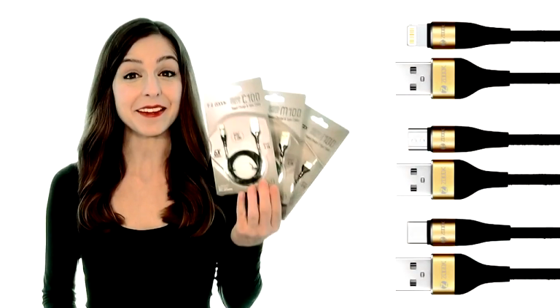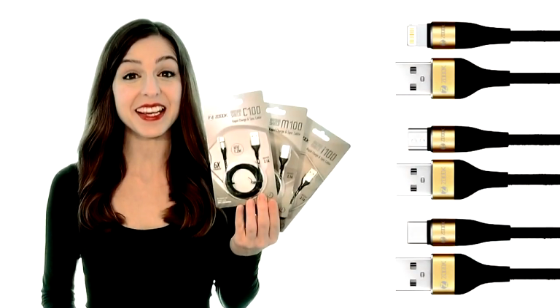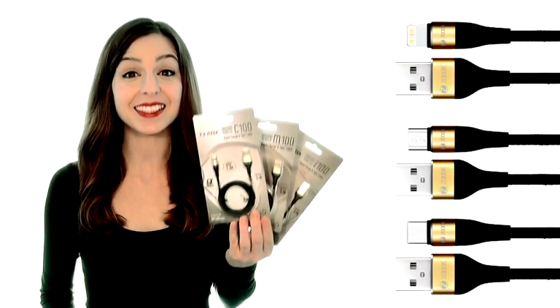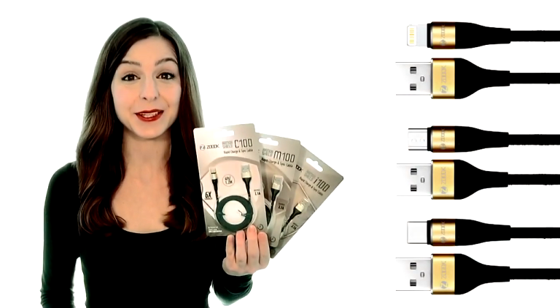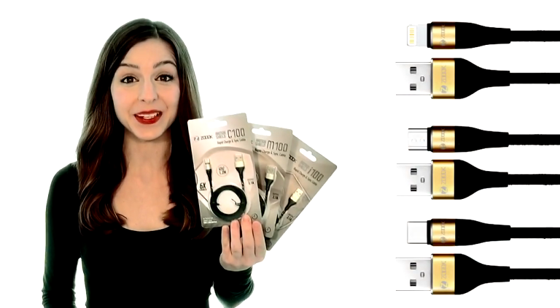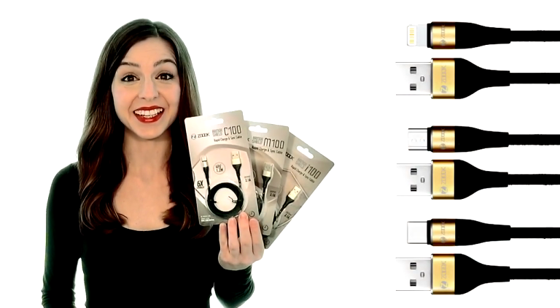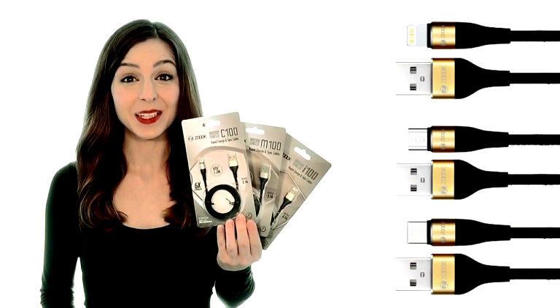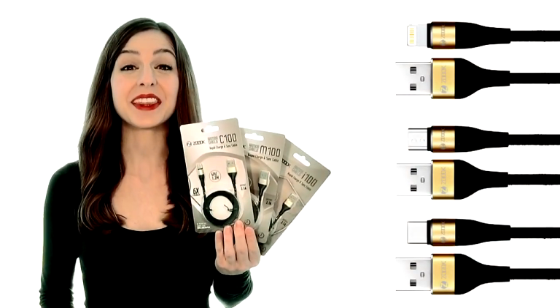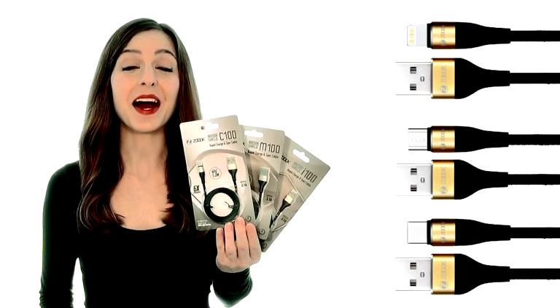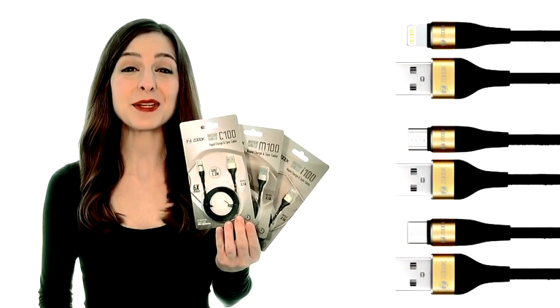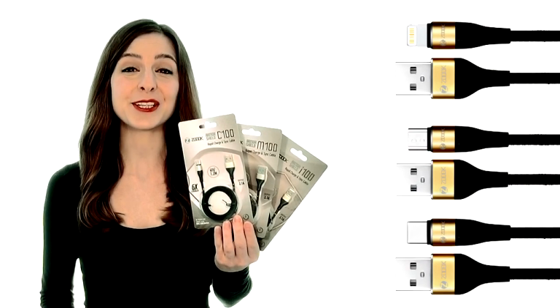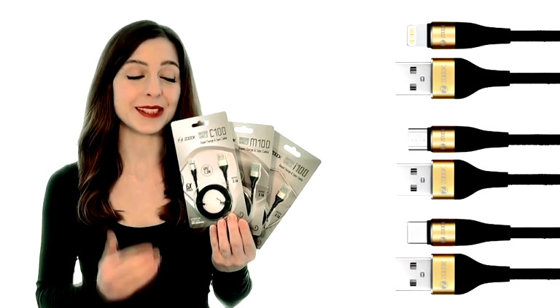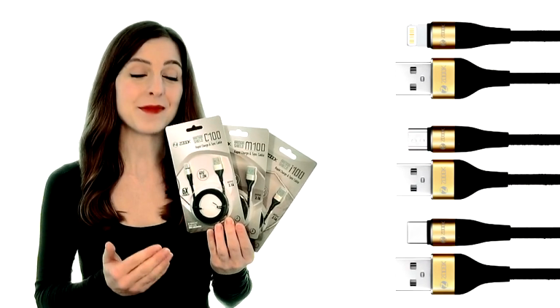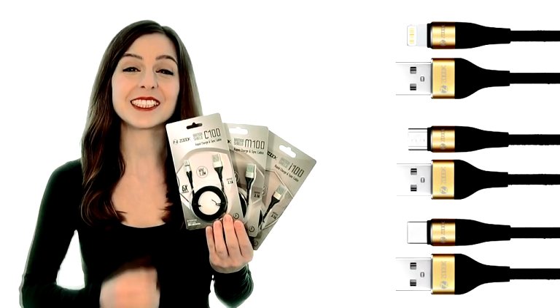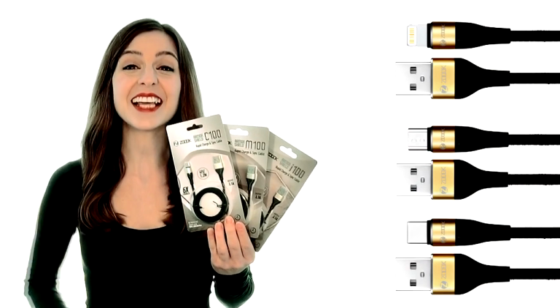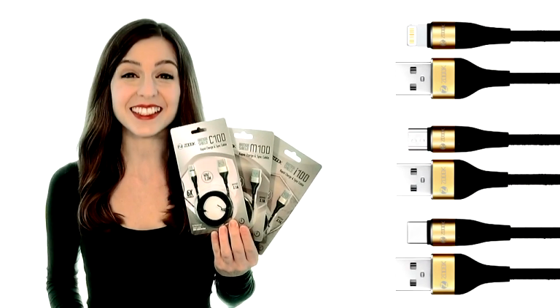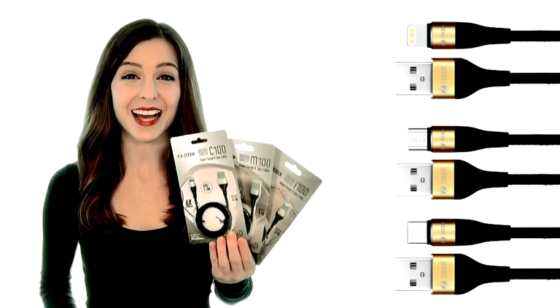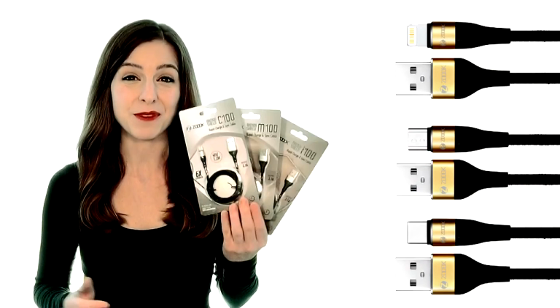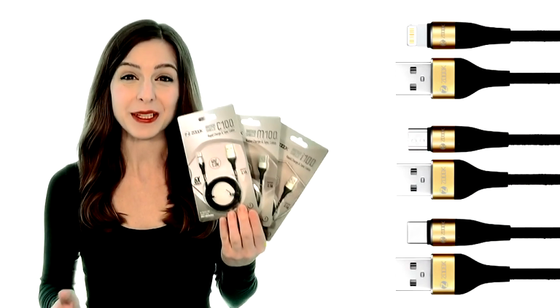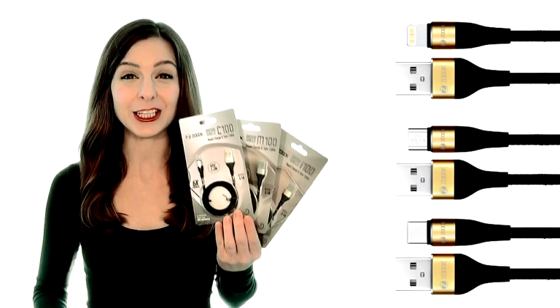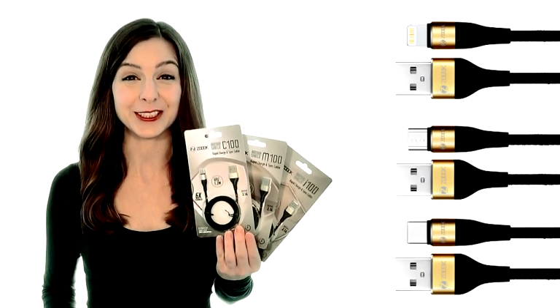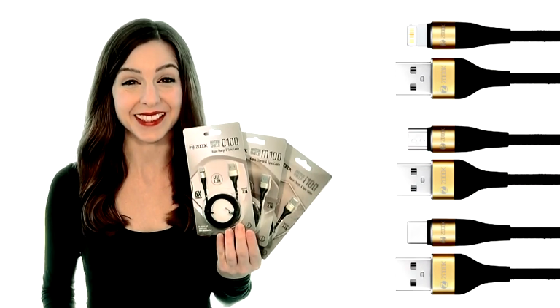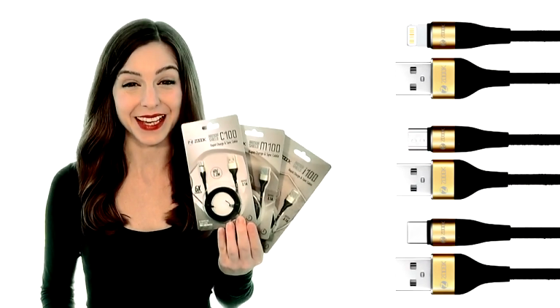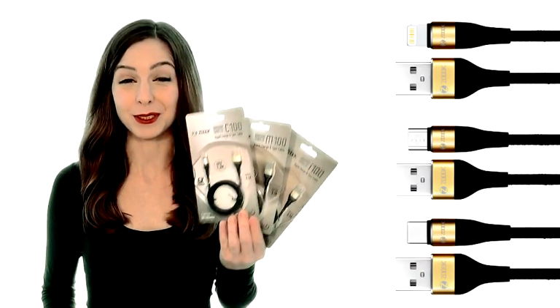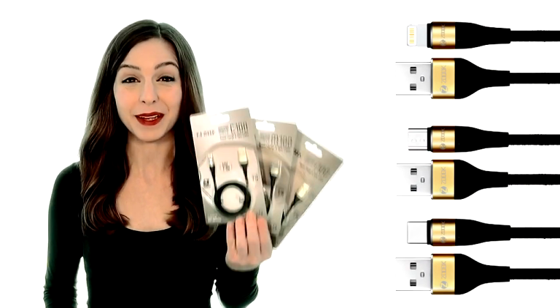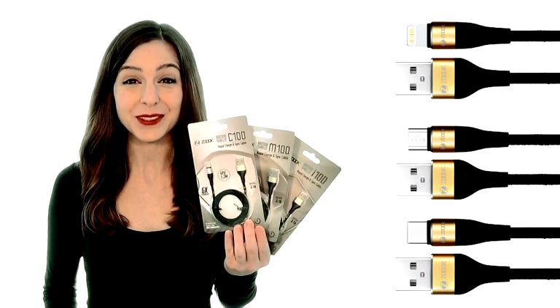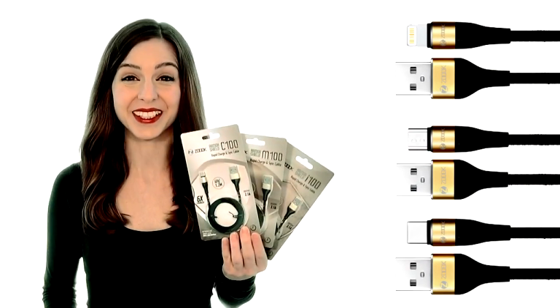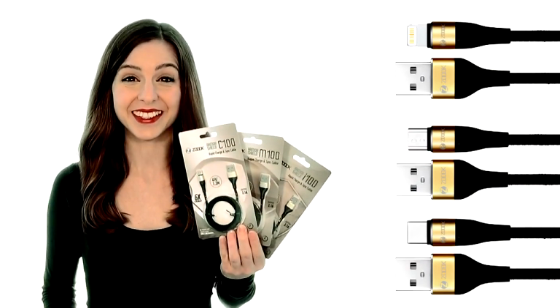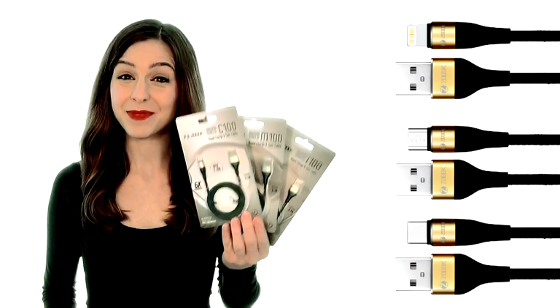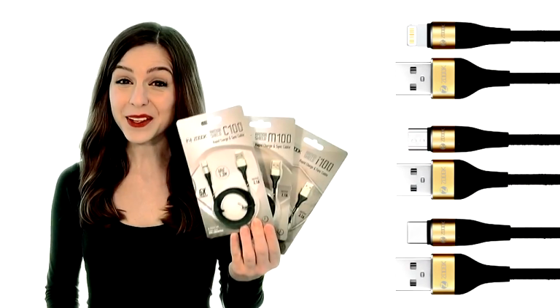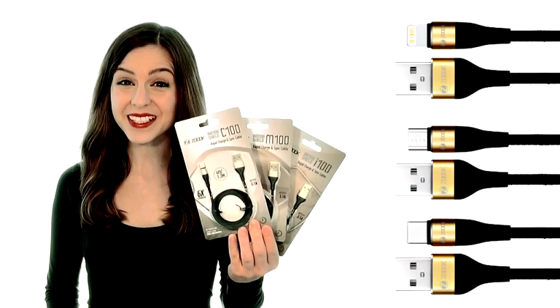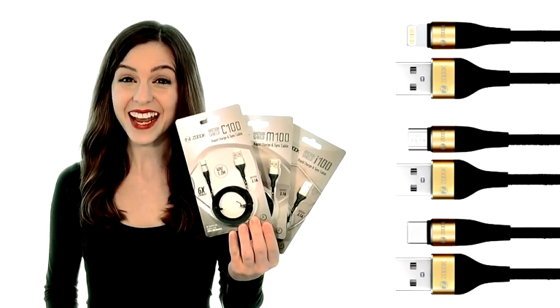safely, and securely with the Armour Shield M, C, and I Rapid Charge and Sync Cables by Zouk. Get yours today!